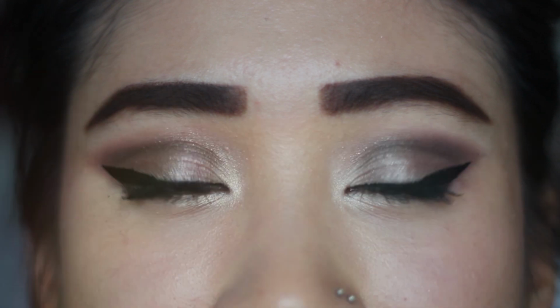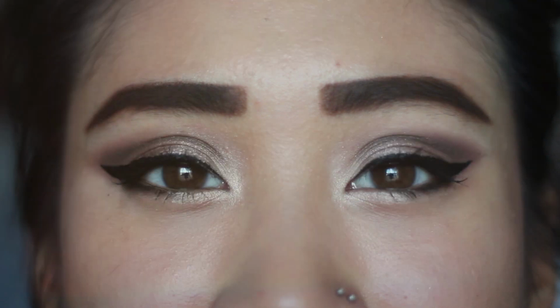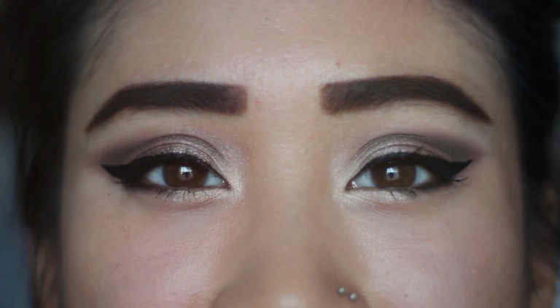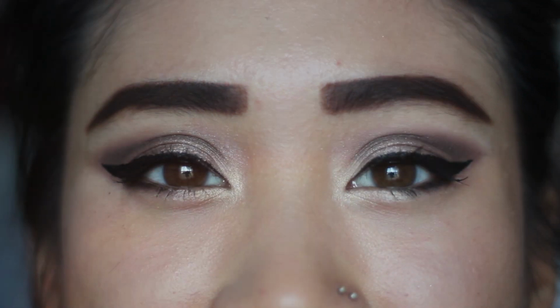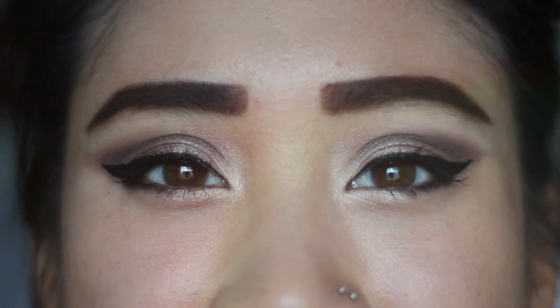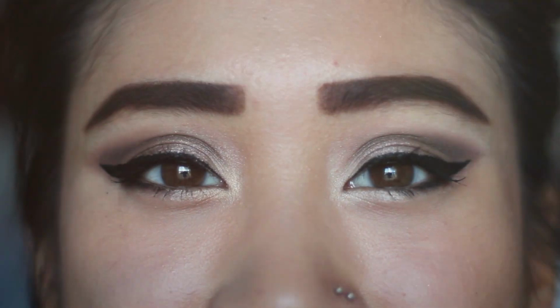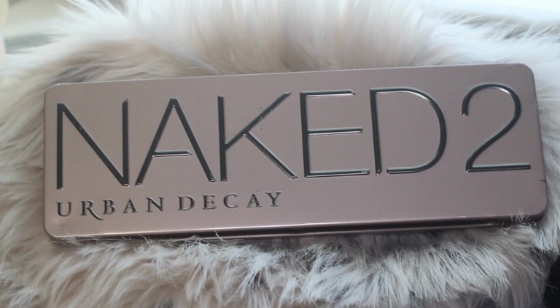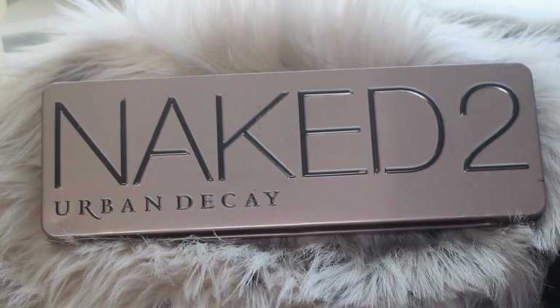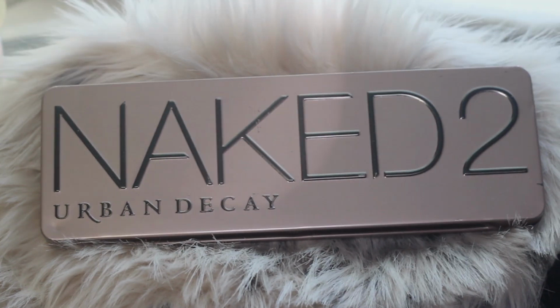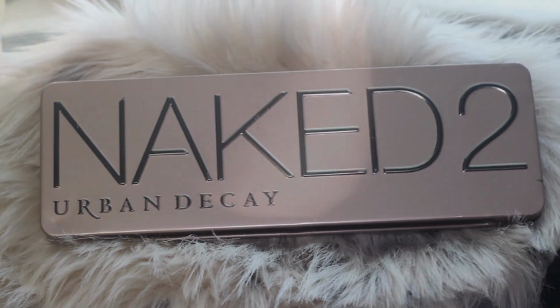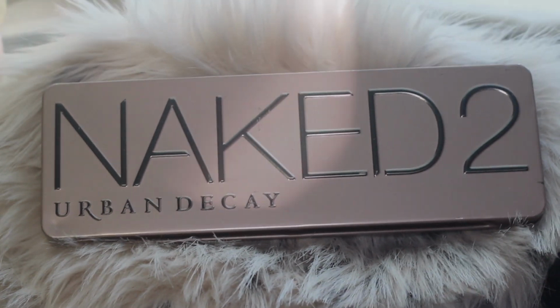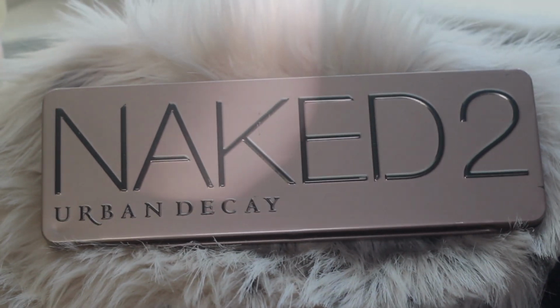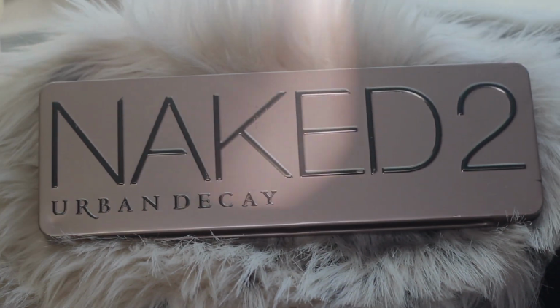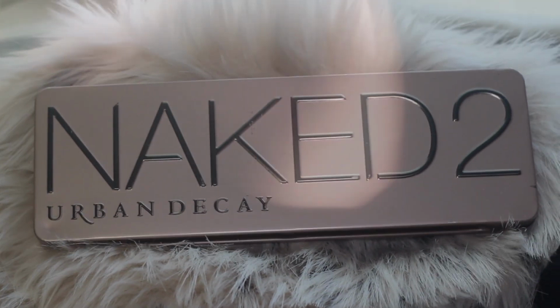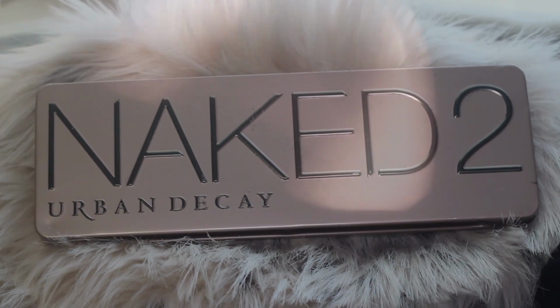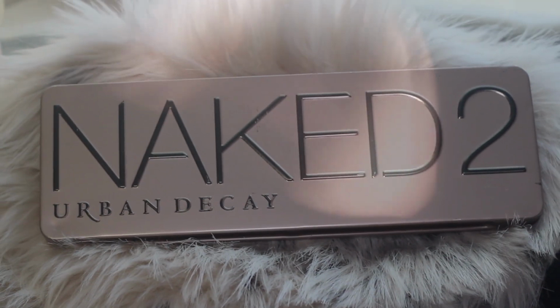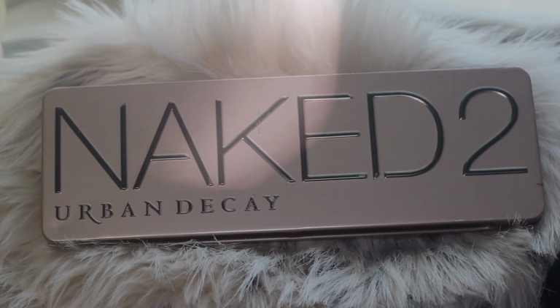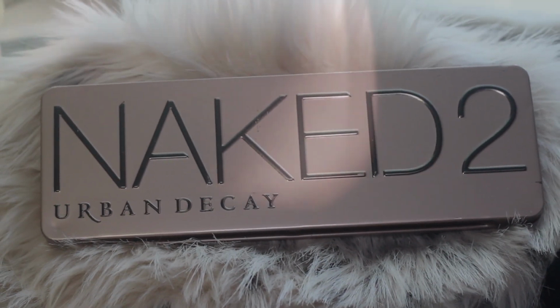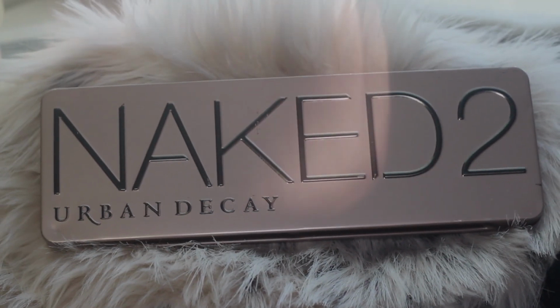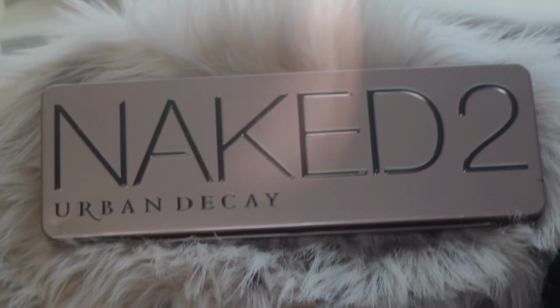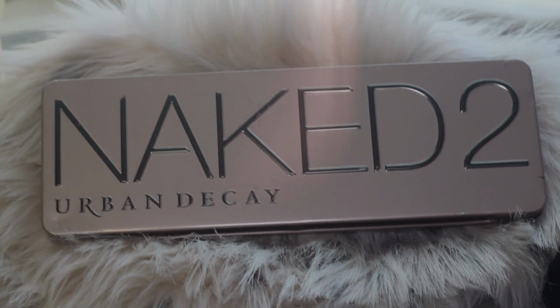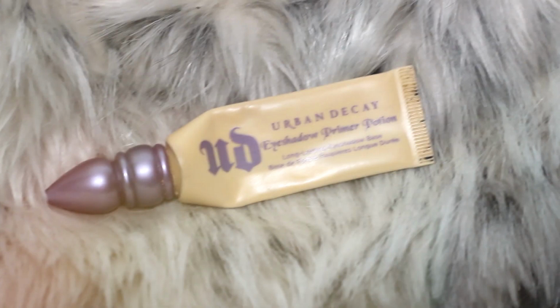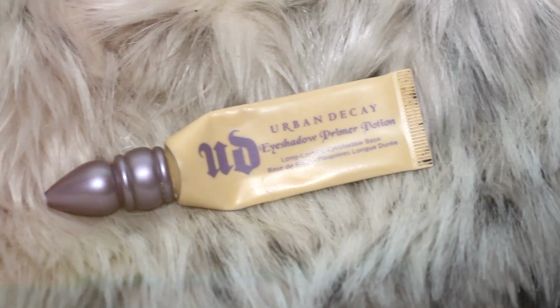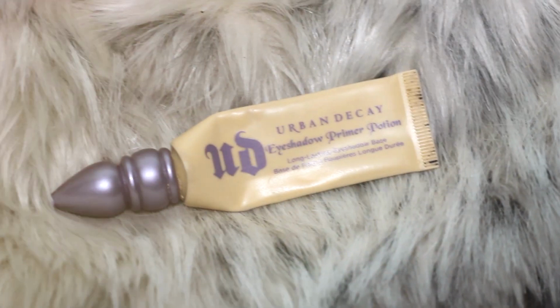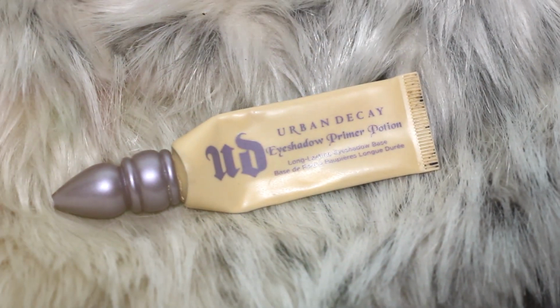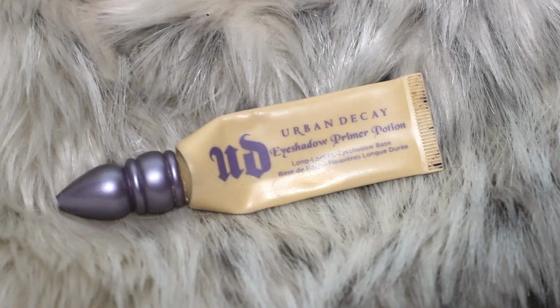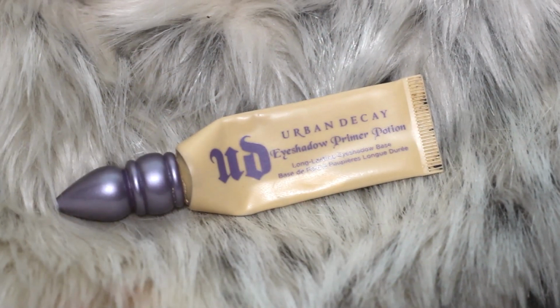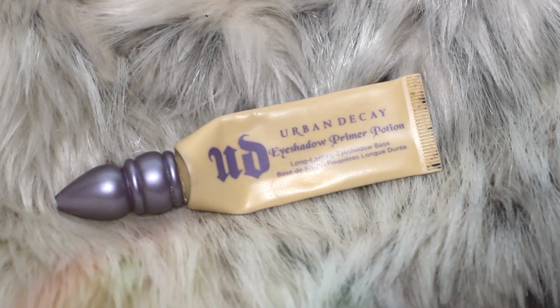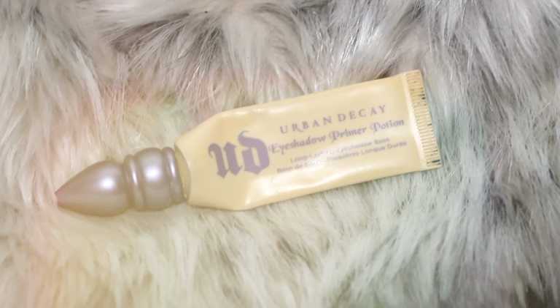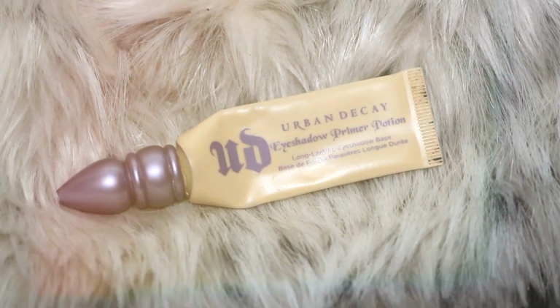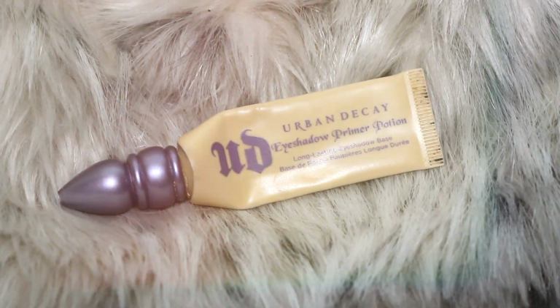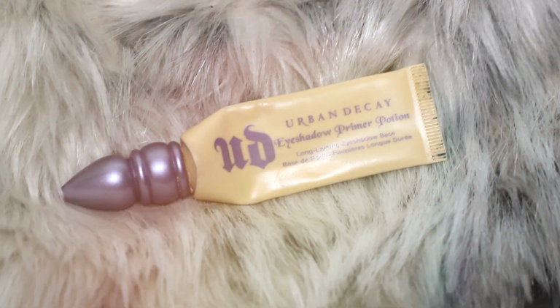The only palette I'll be using is Urban Decay's Naked 2 palette. So first I'm going to prime my eyes.